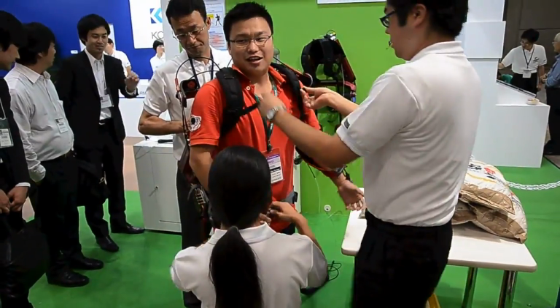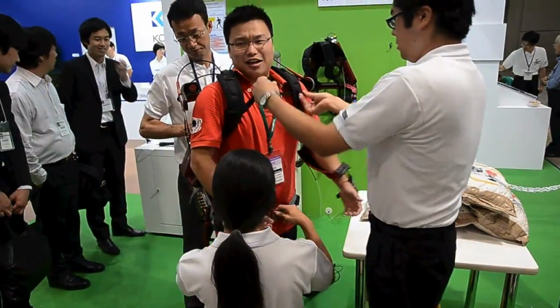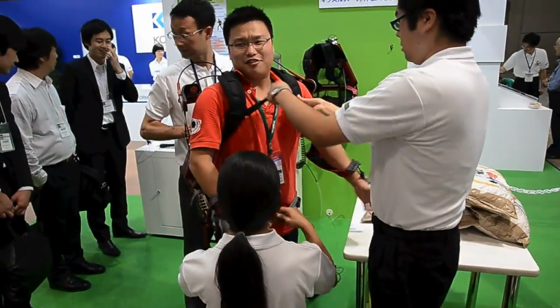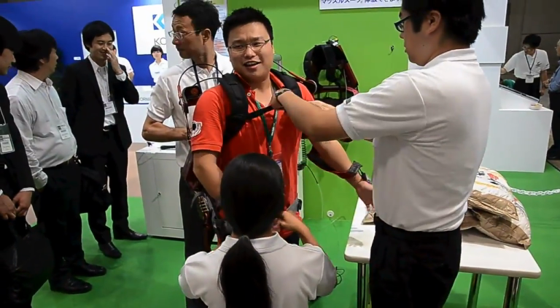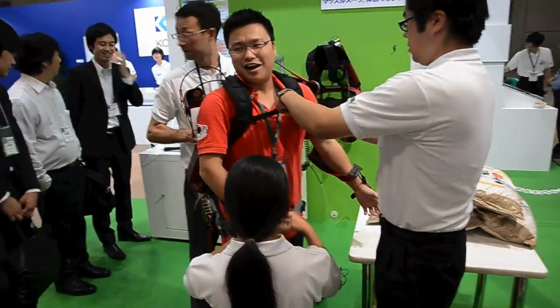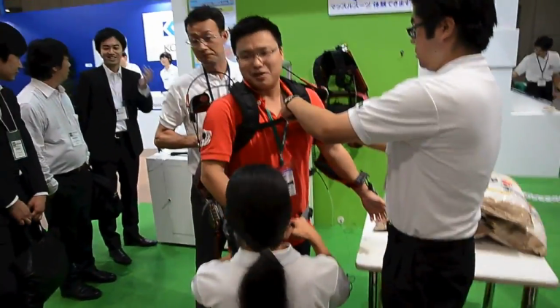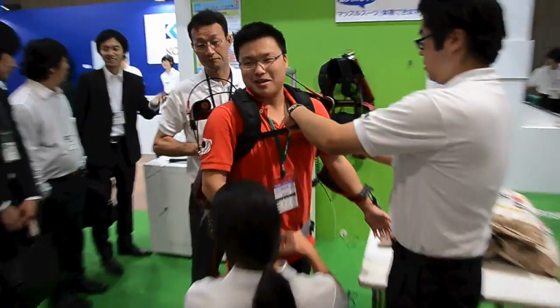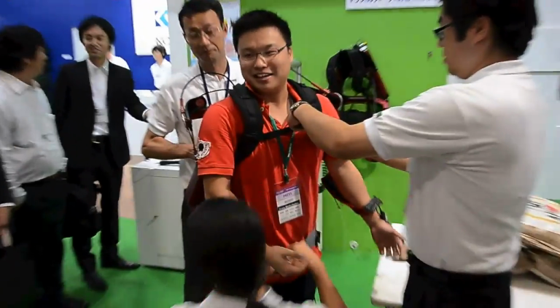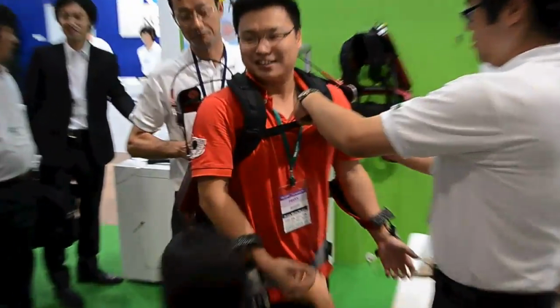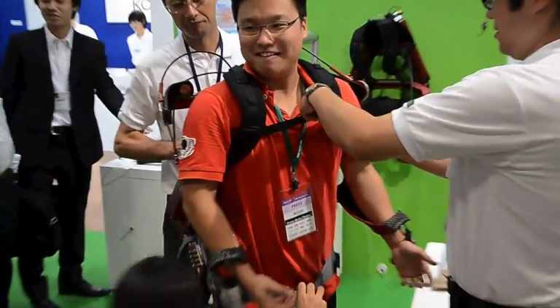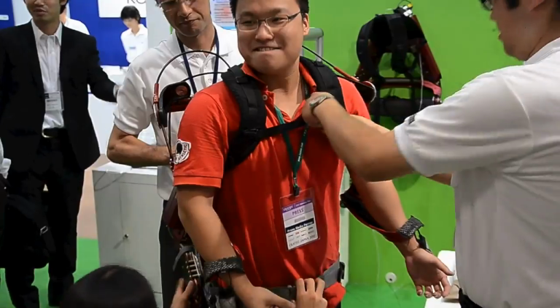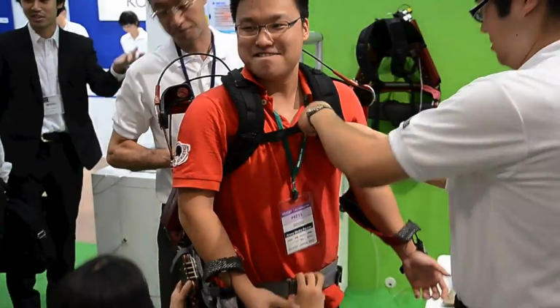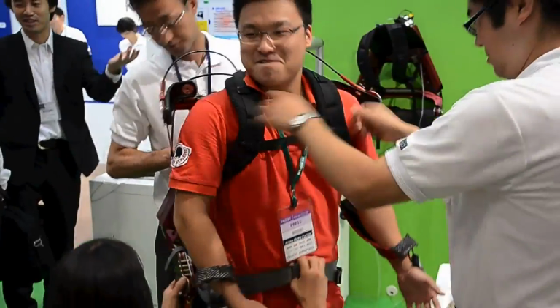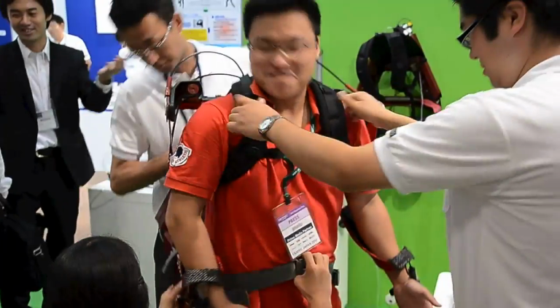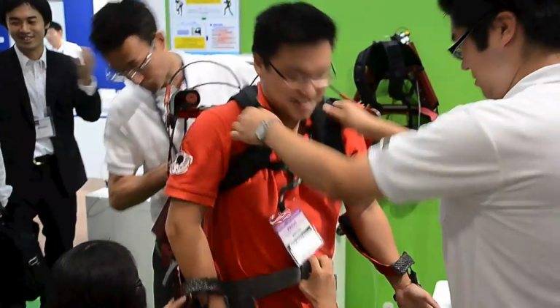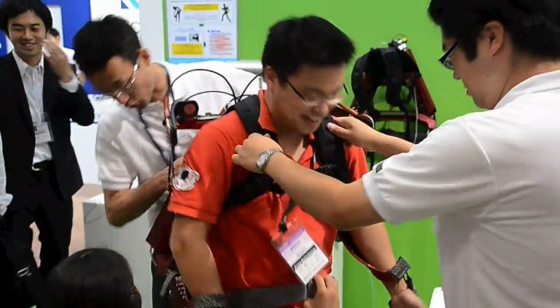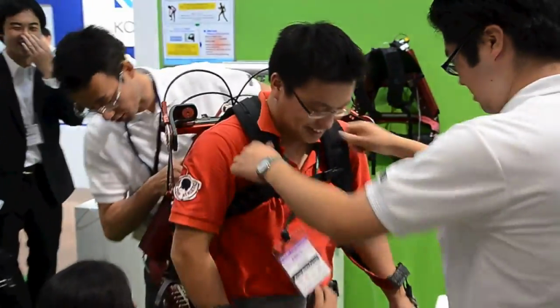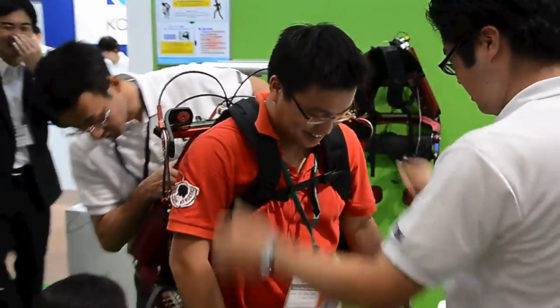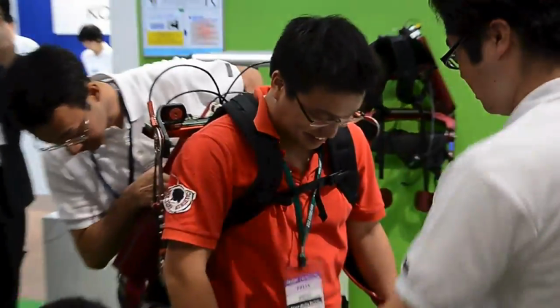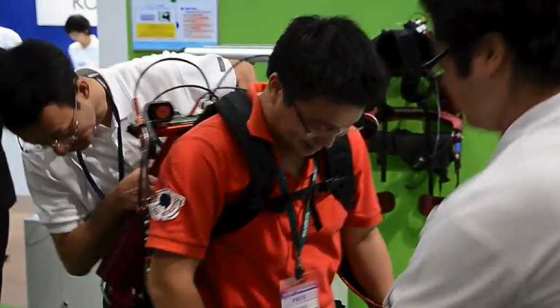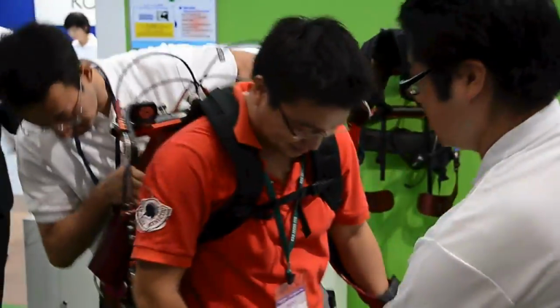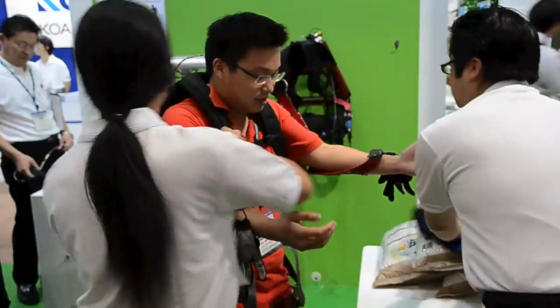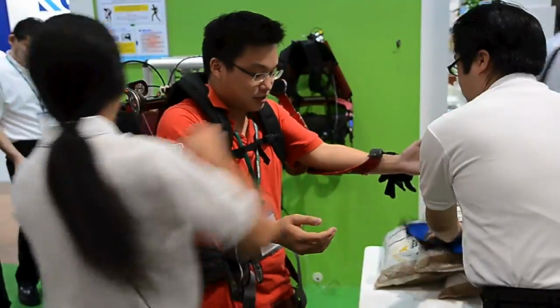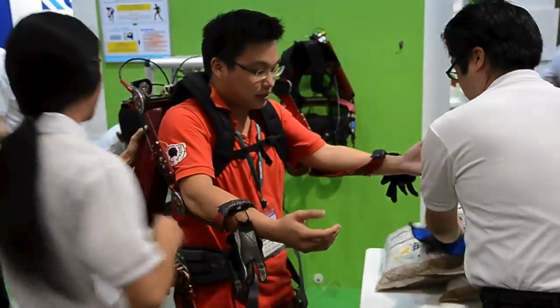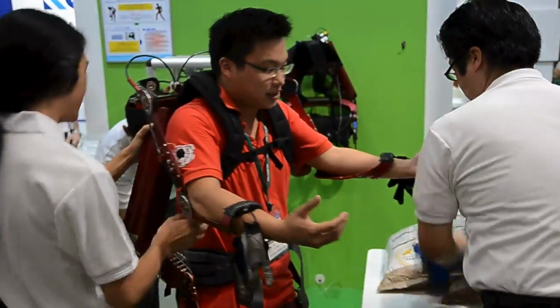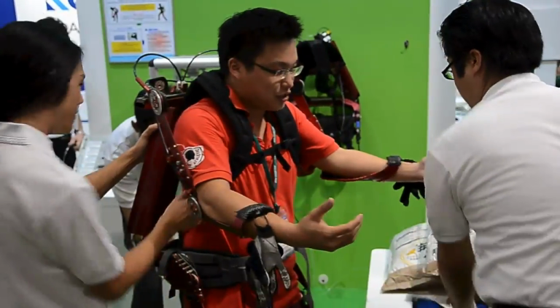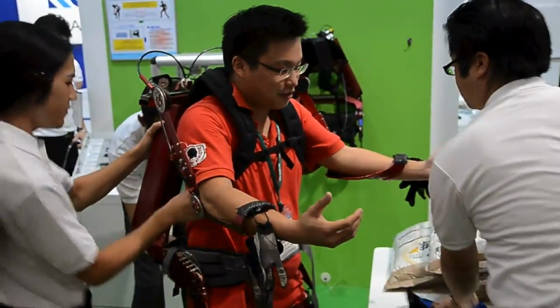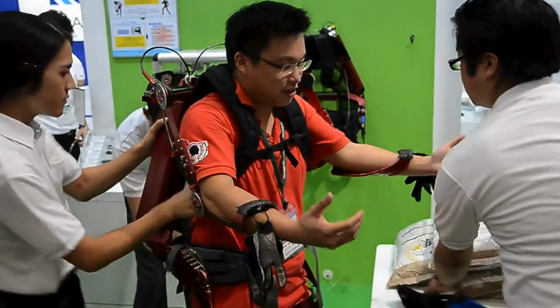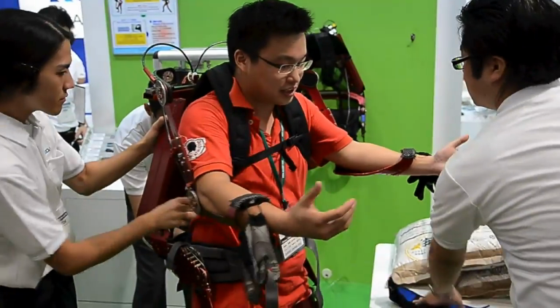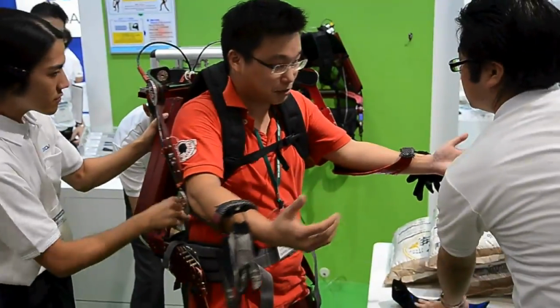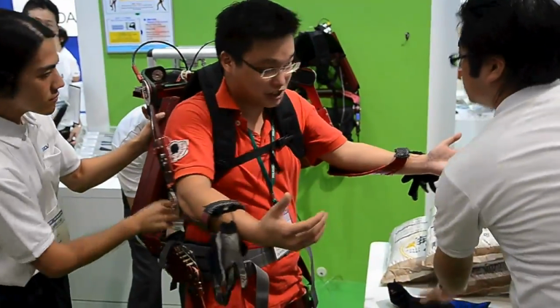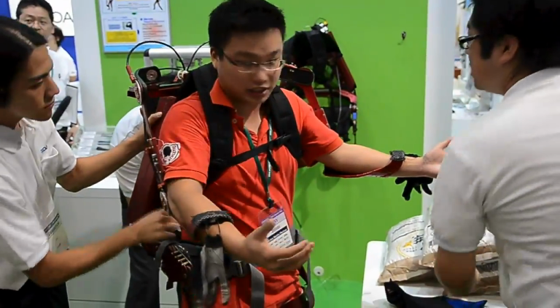I feel like an Iron Man. This is a university project.